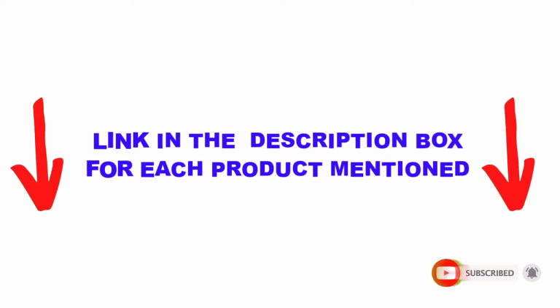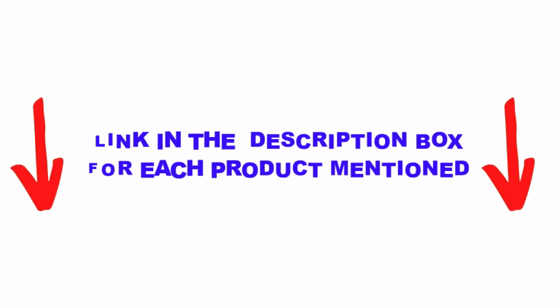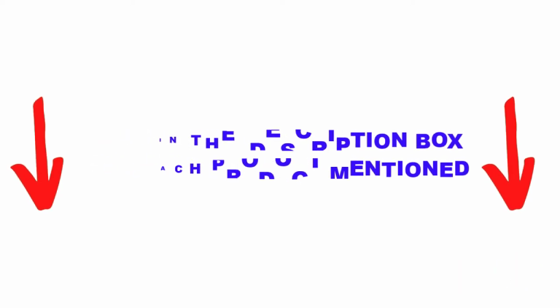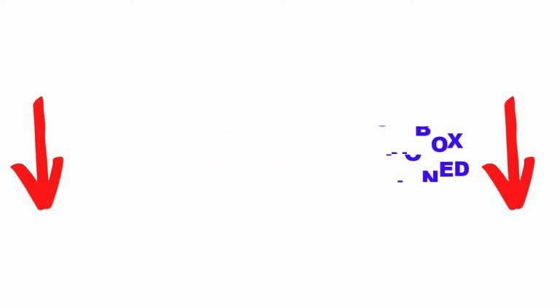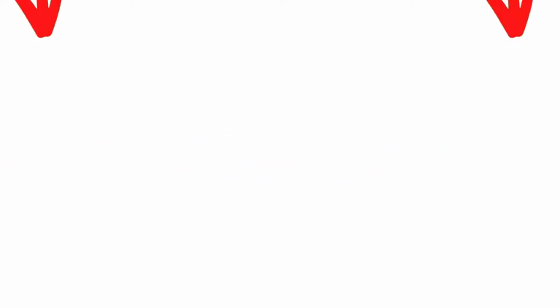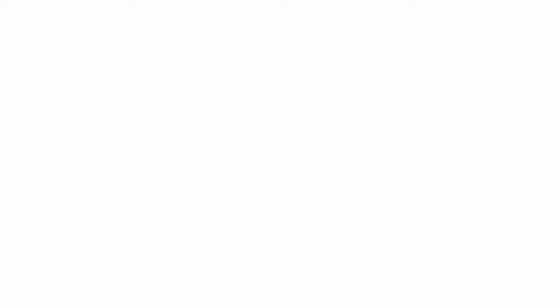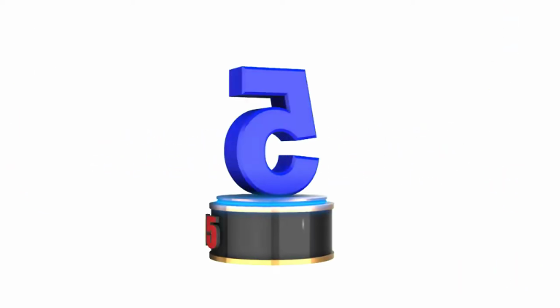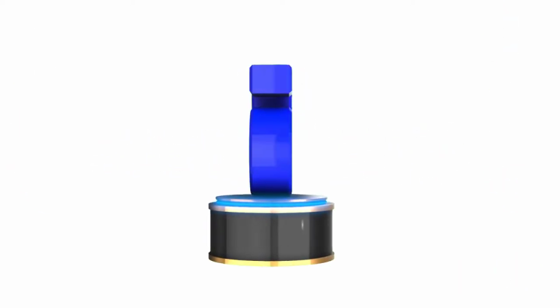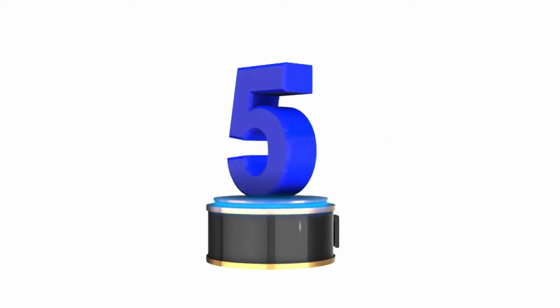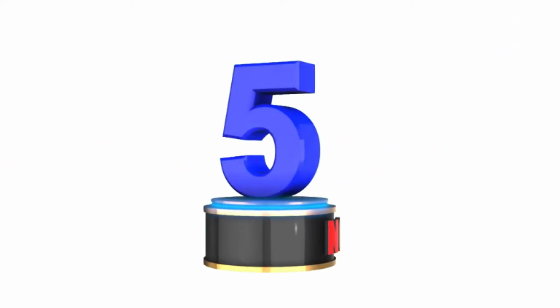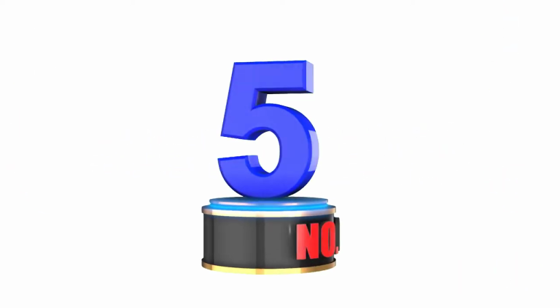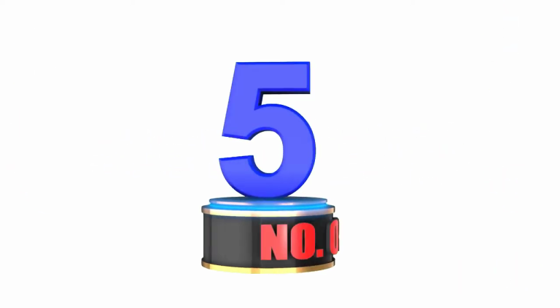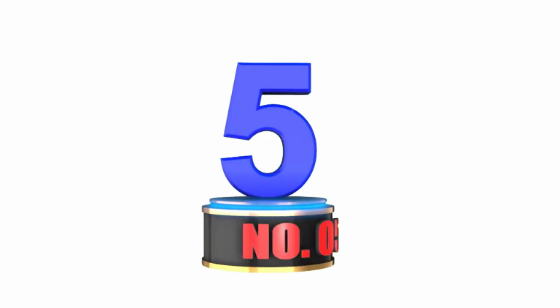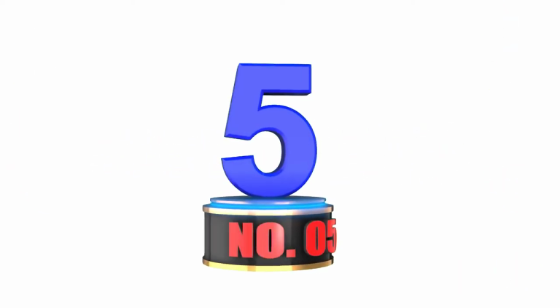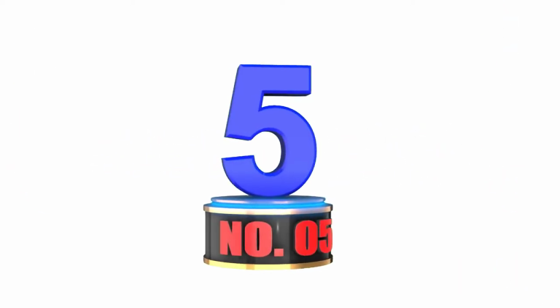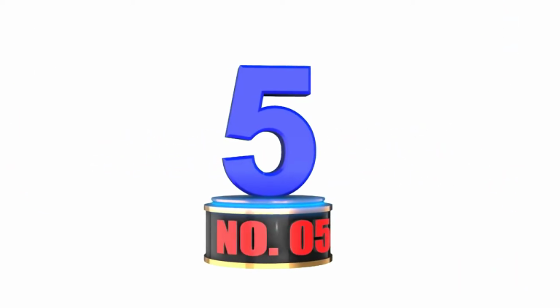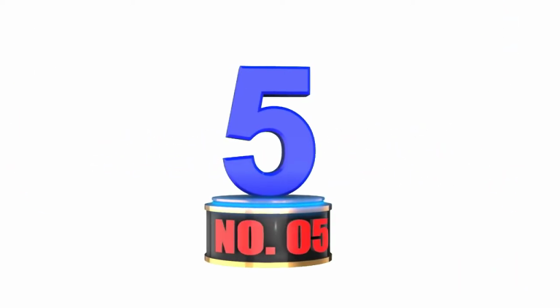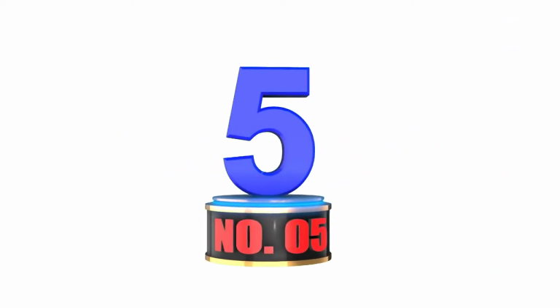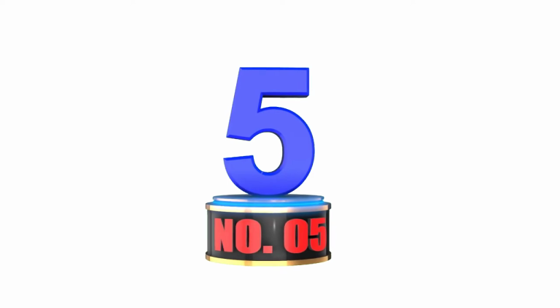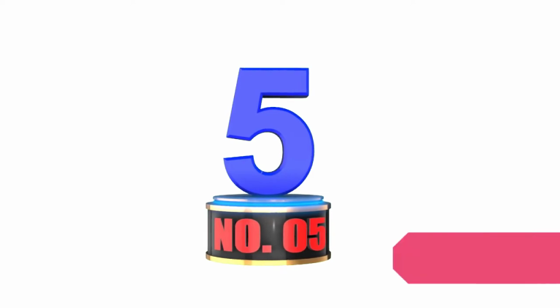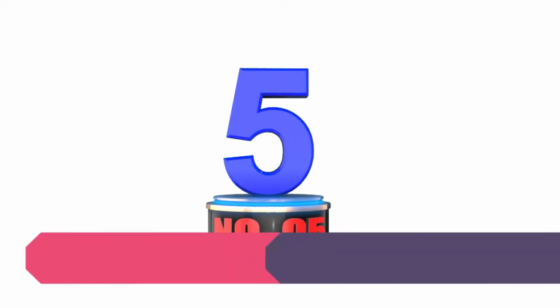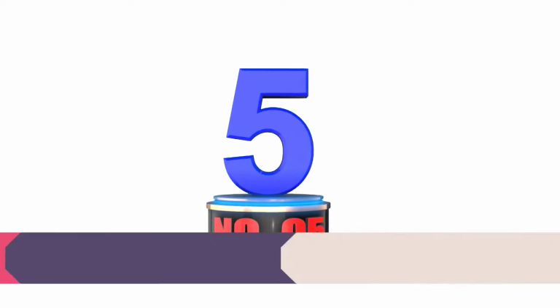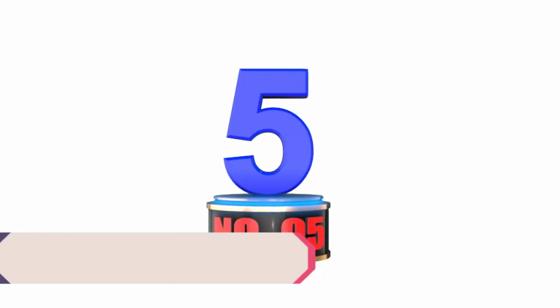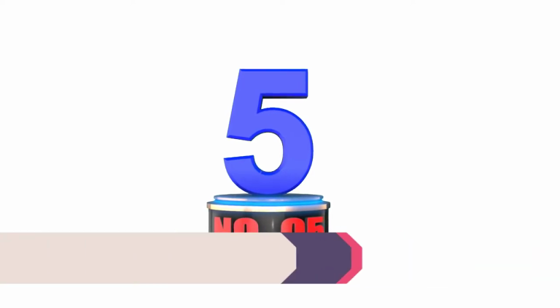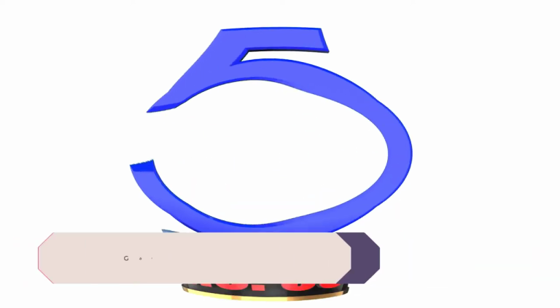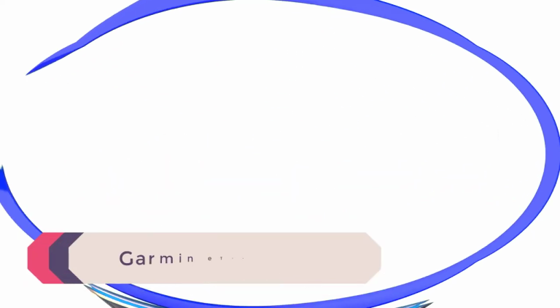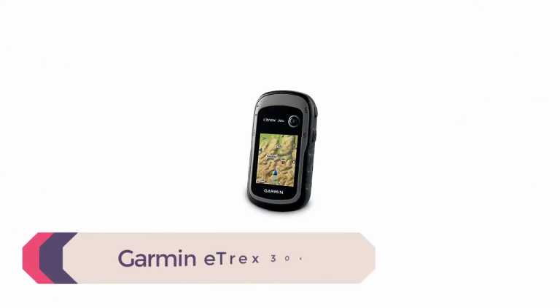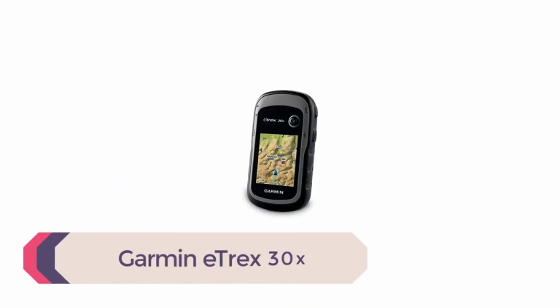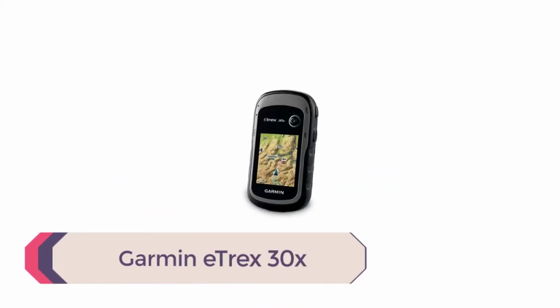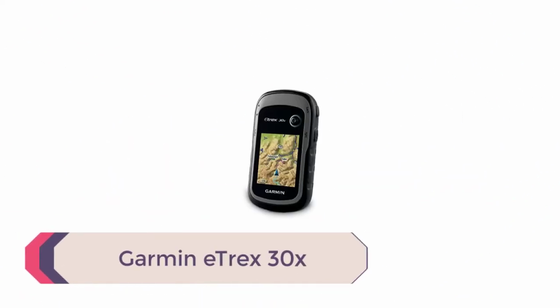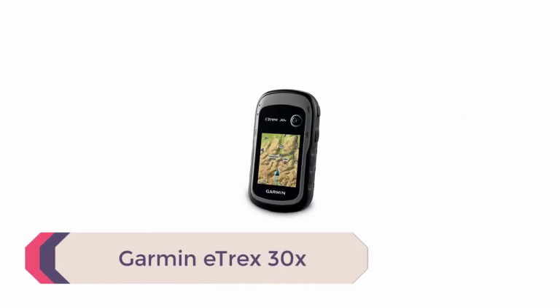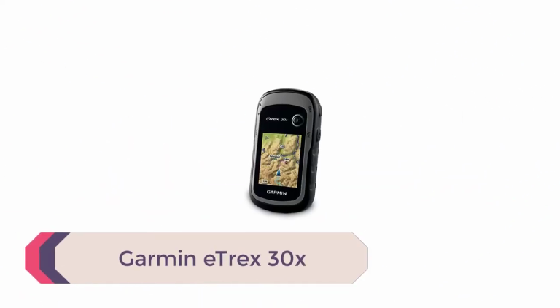So let's get started with the video. Number 5: Garmin eTrex 30X.